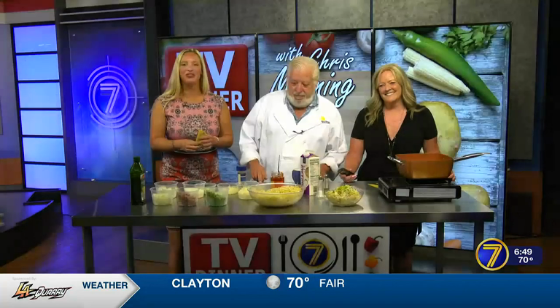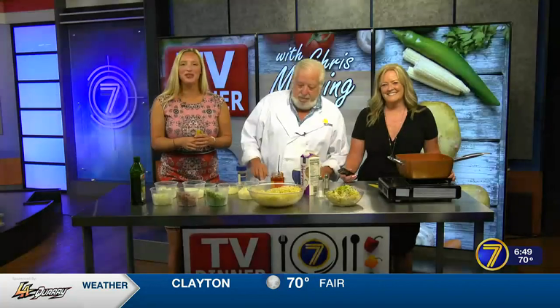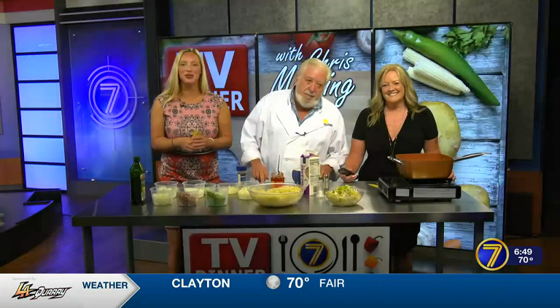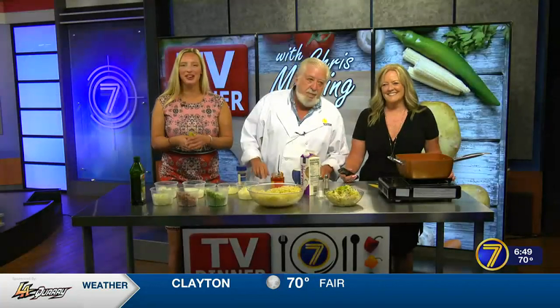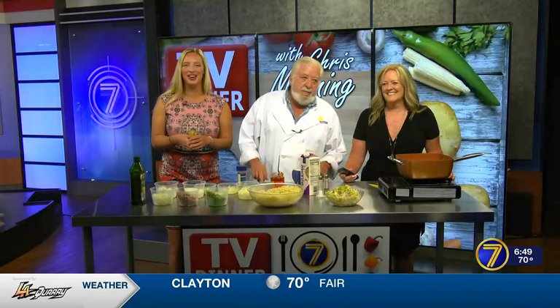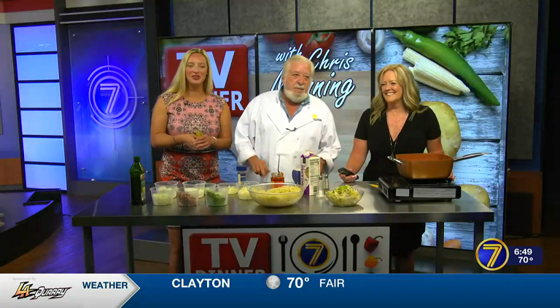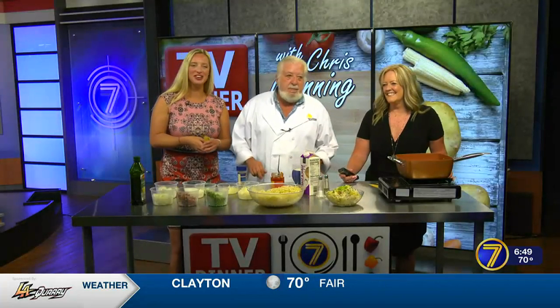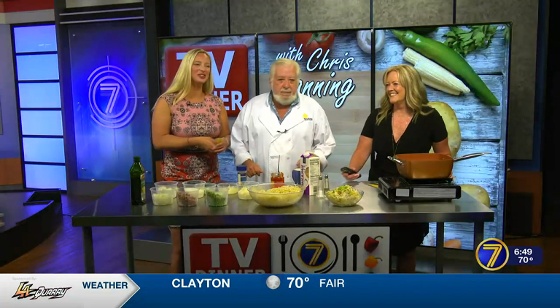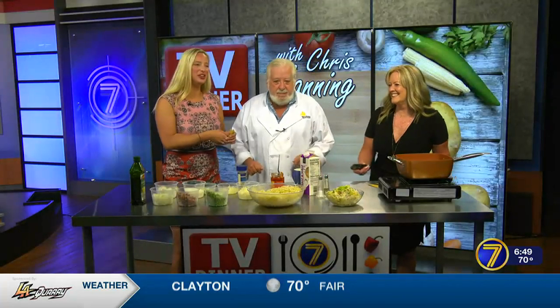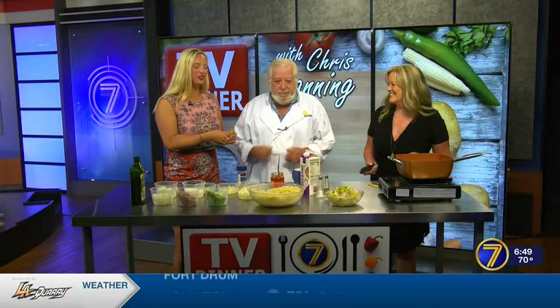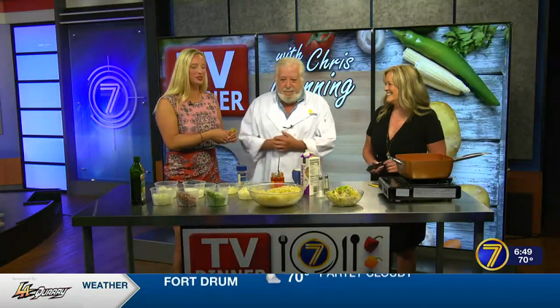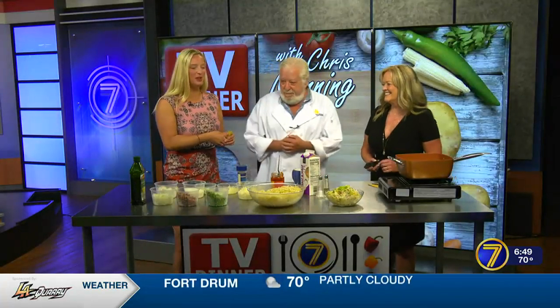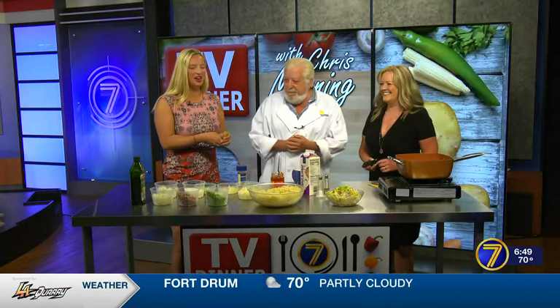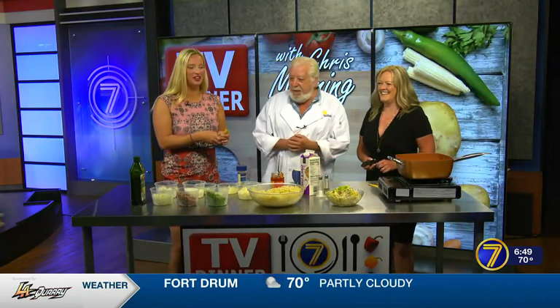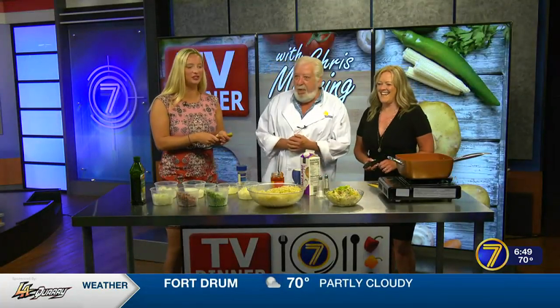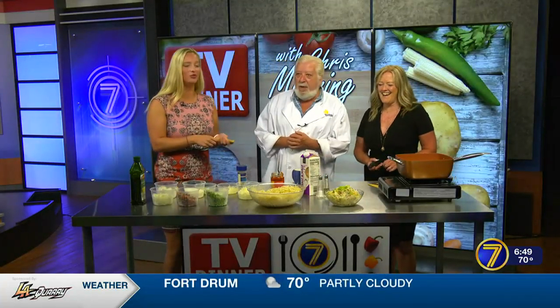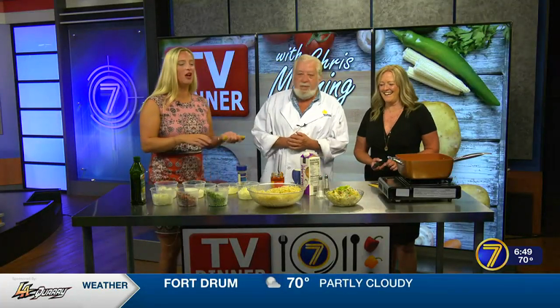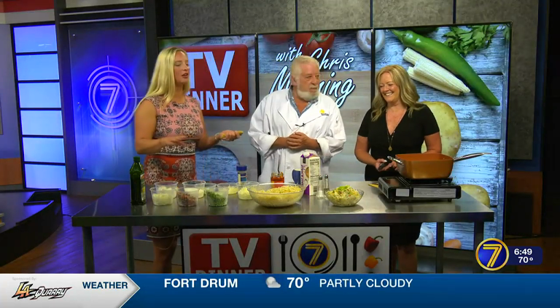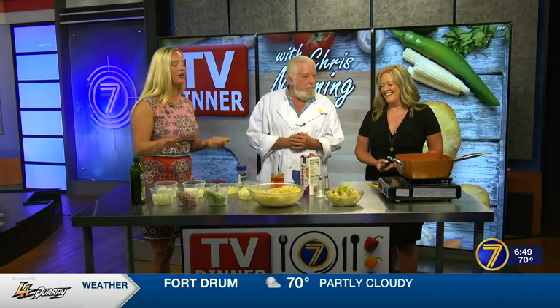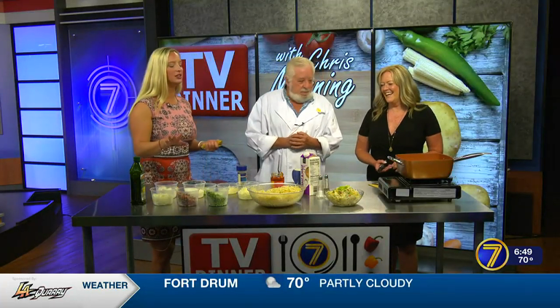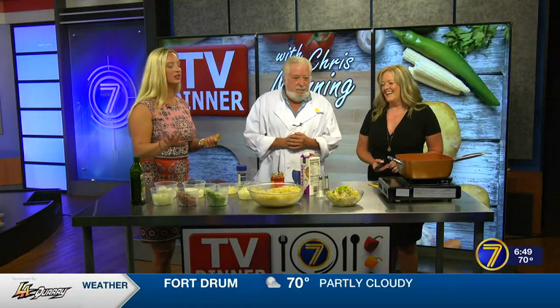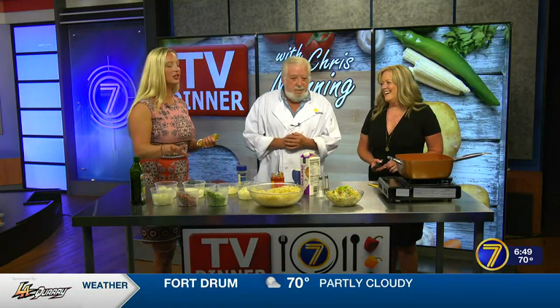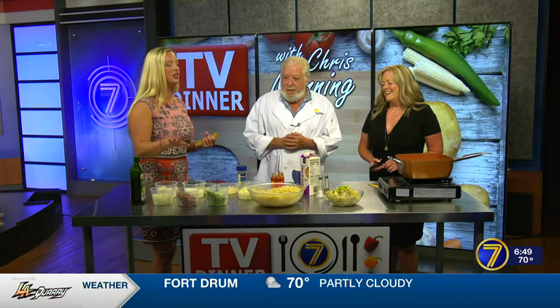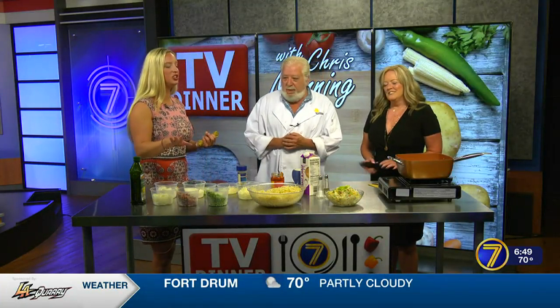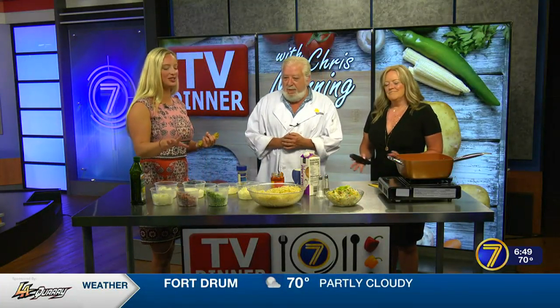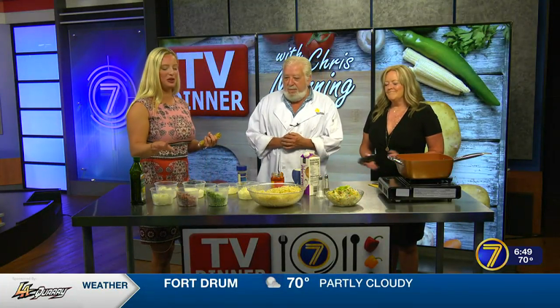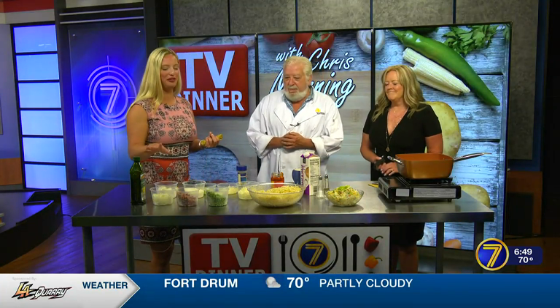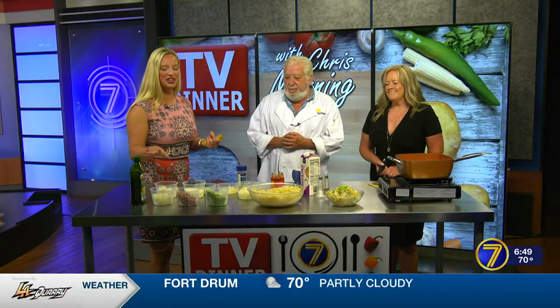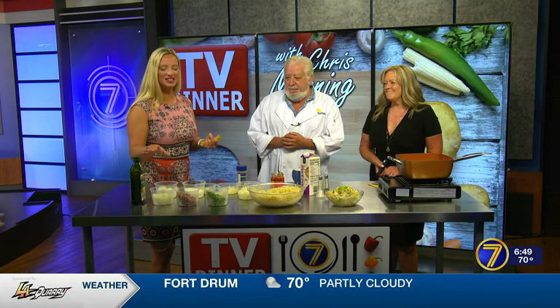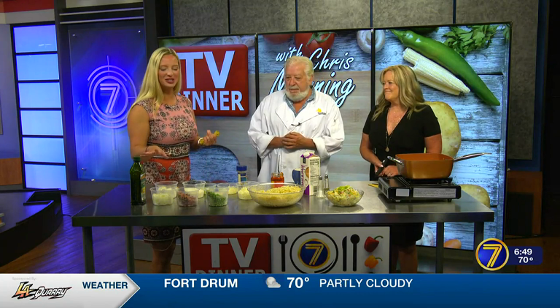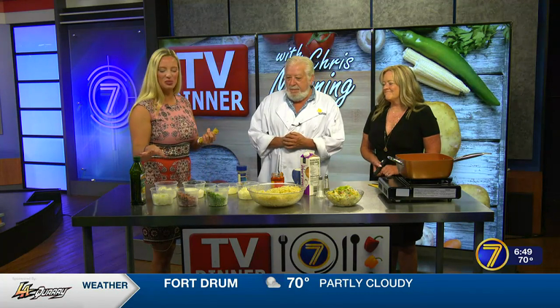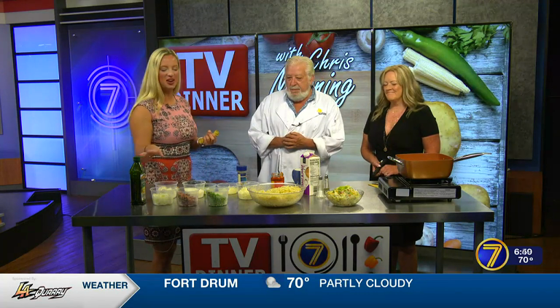Good morning. We're here with chef Chris Manning. We've got a delicious meal for us this morning.